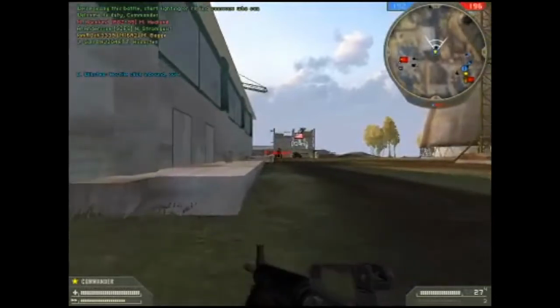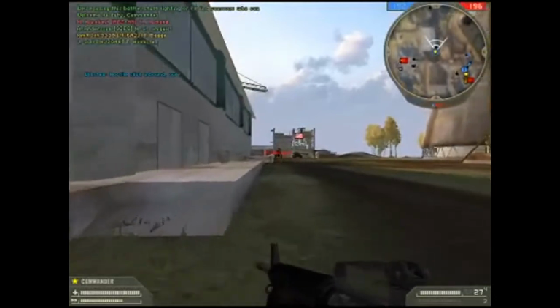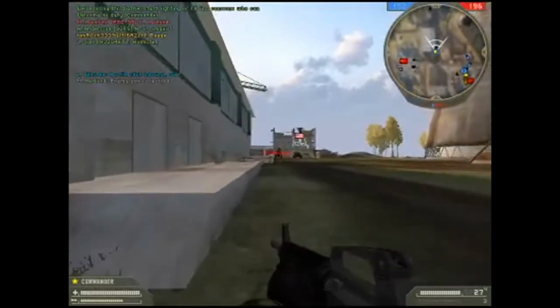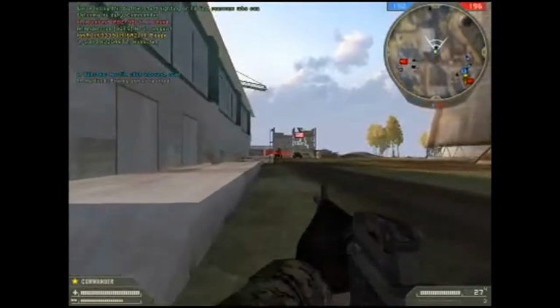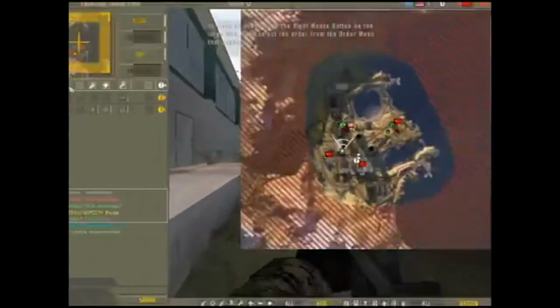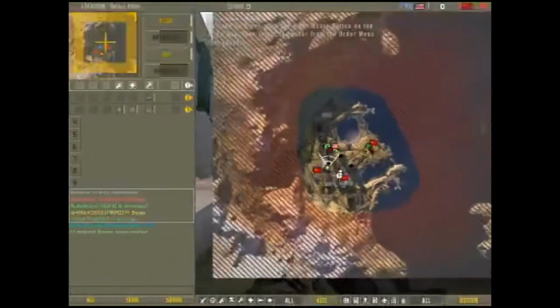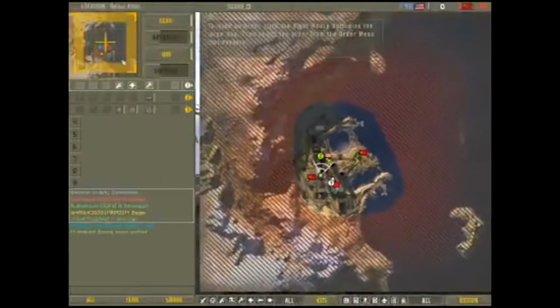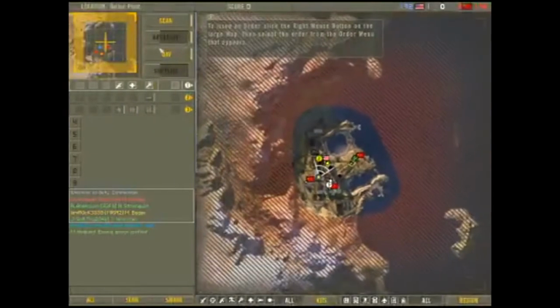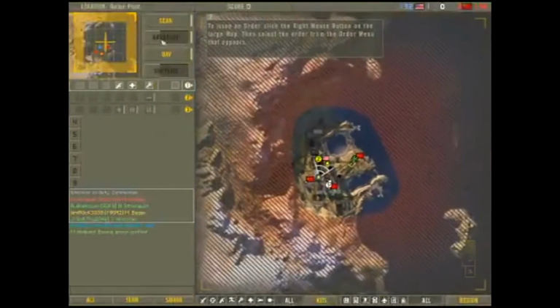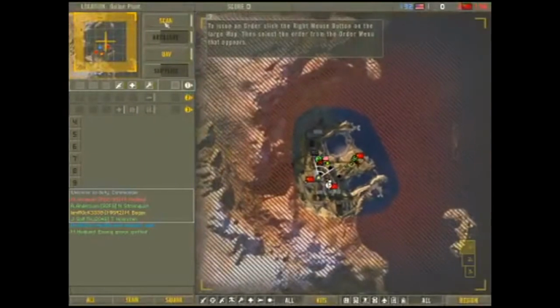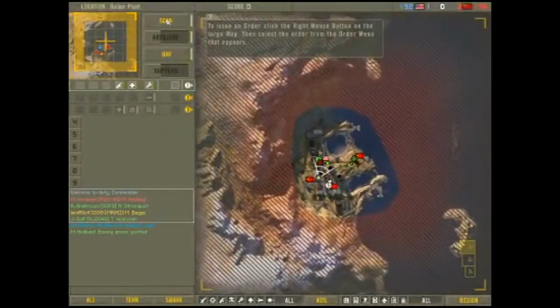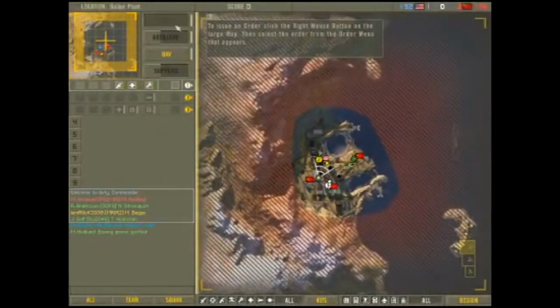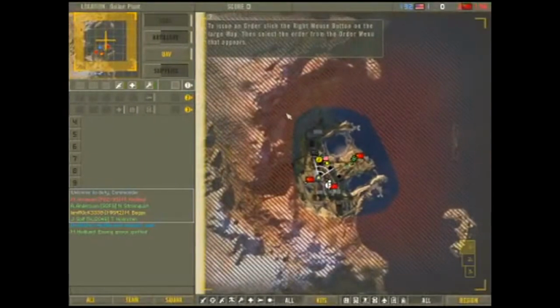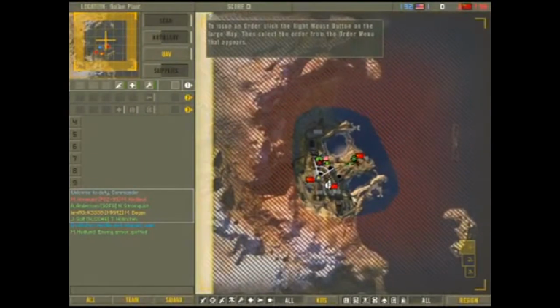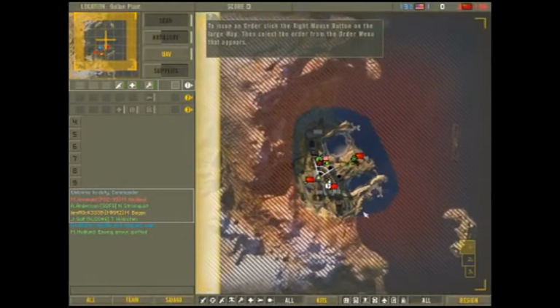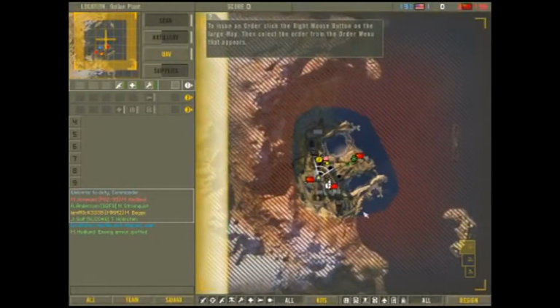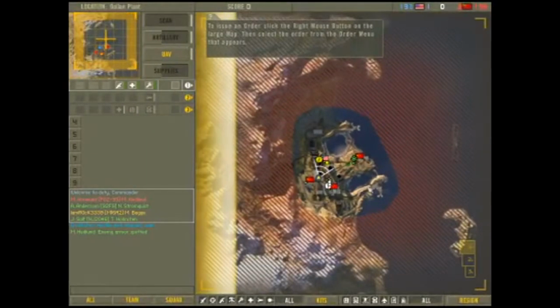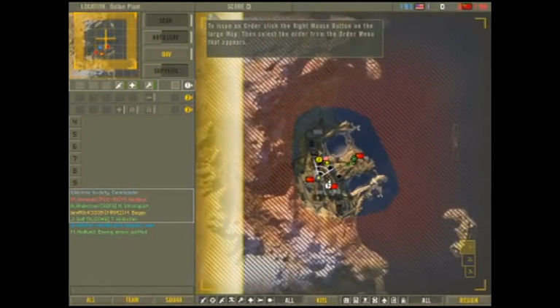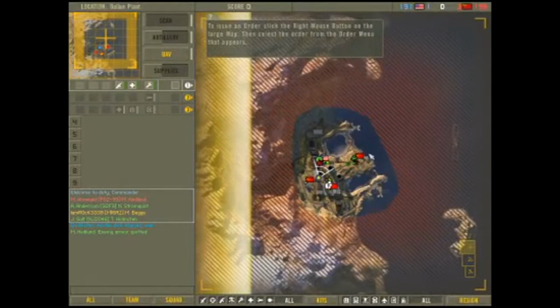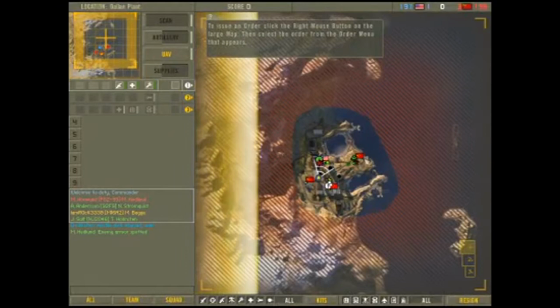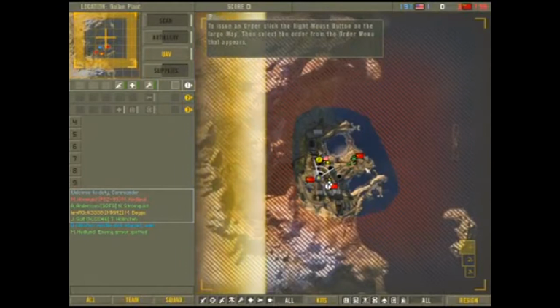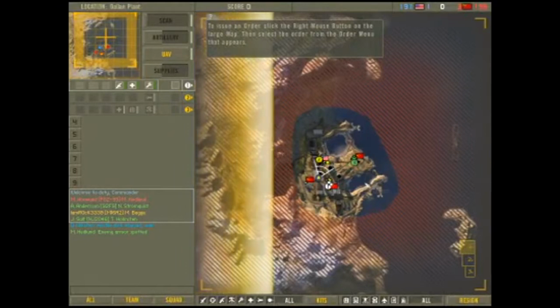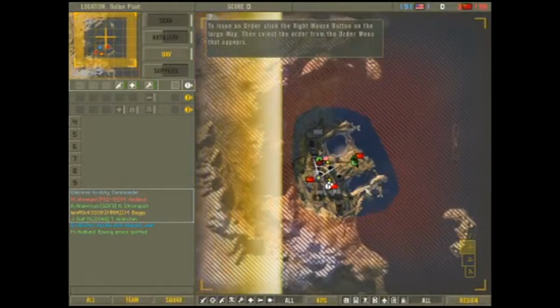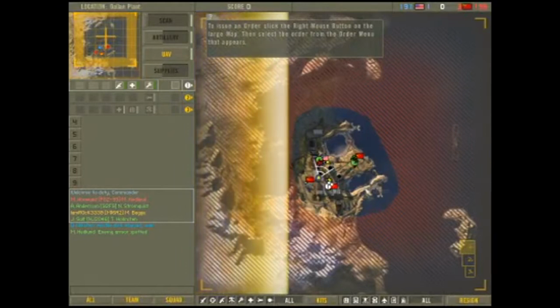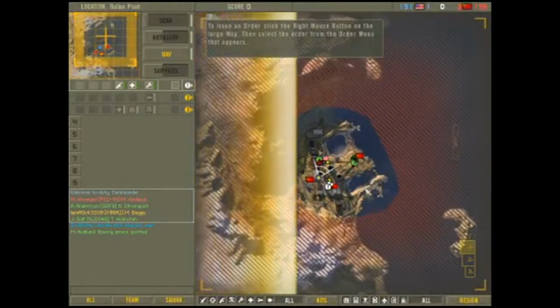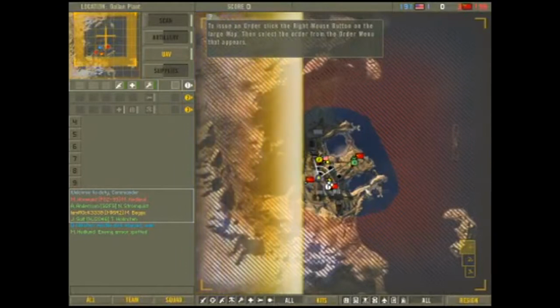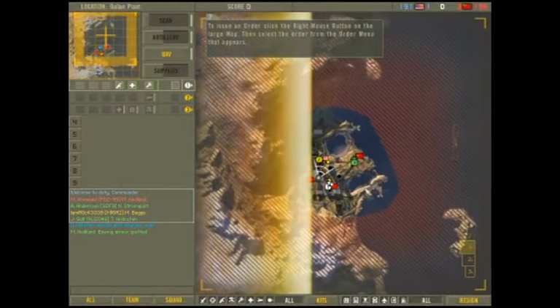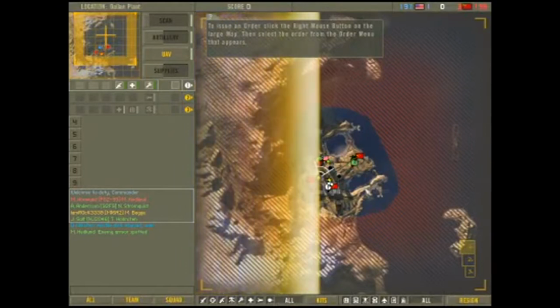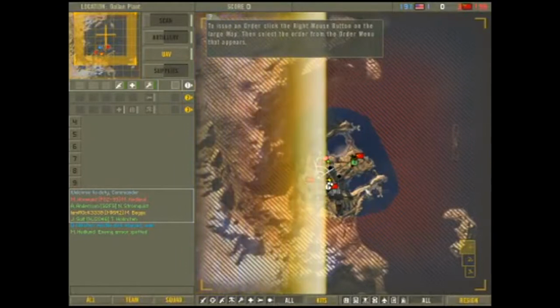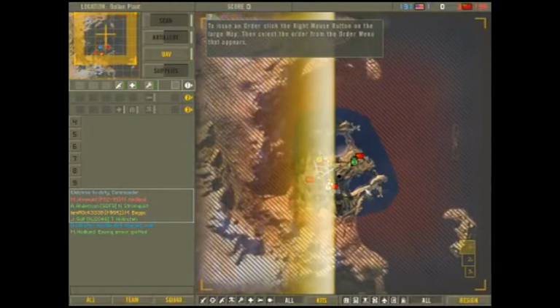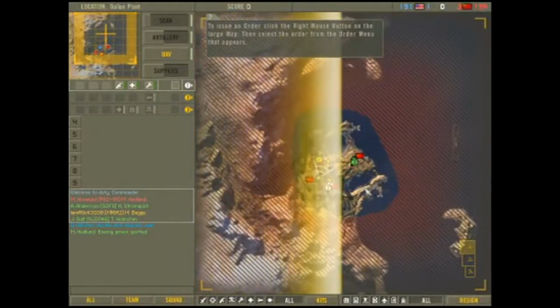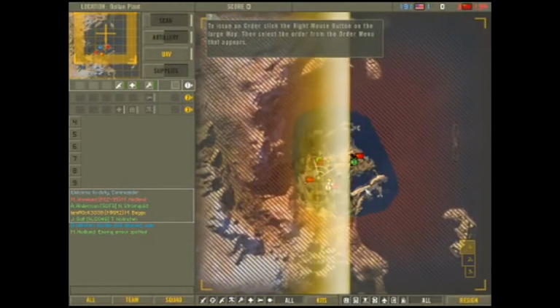To issue an order, click the right mouse button on the large map. Then select the order from the order menu that appears.